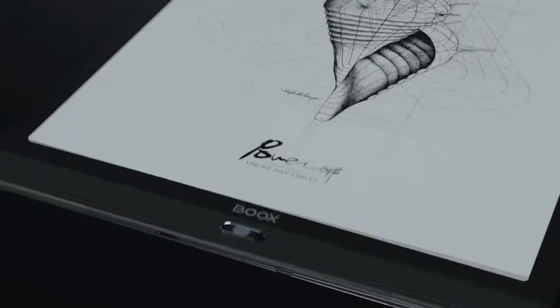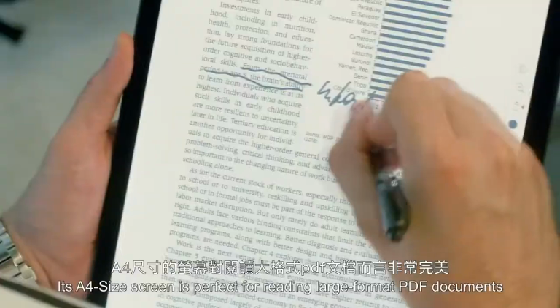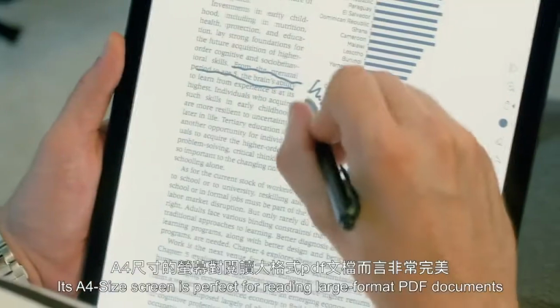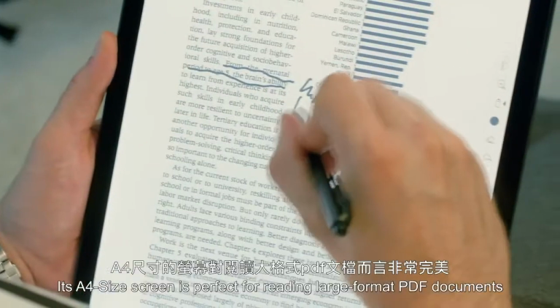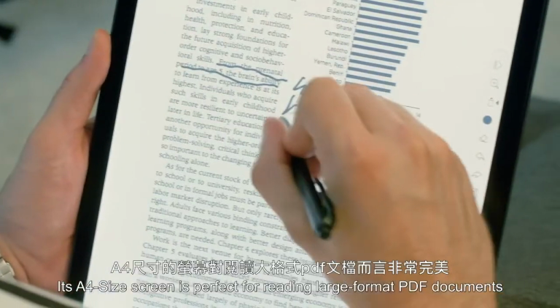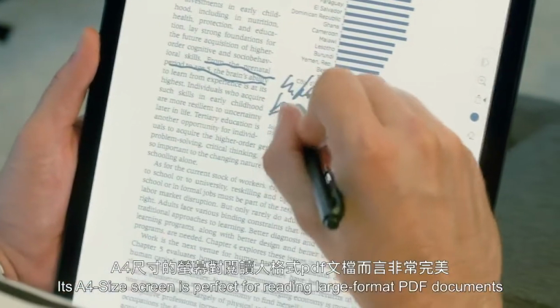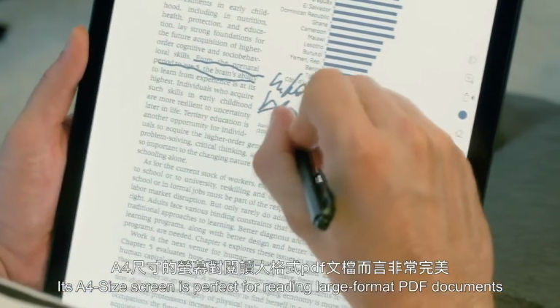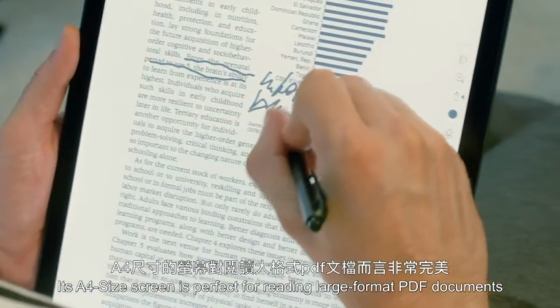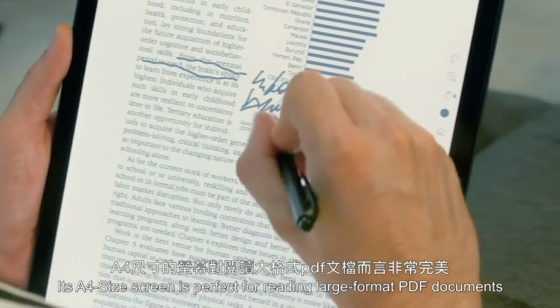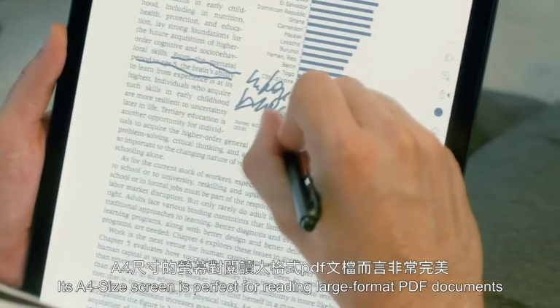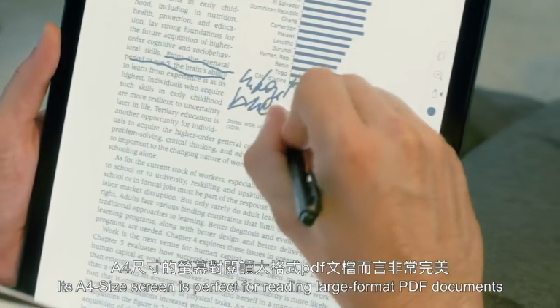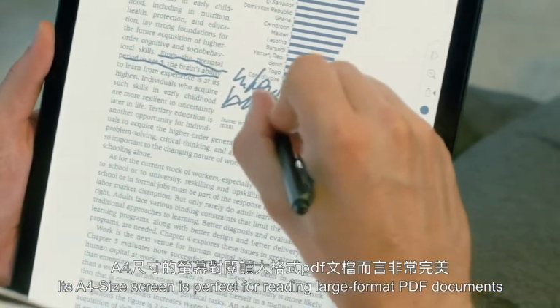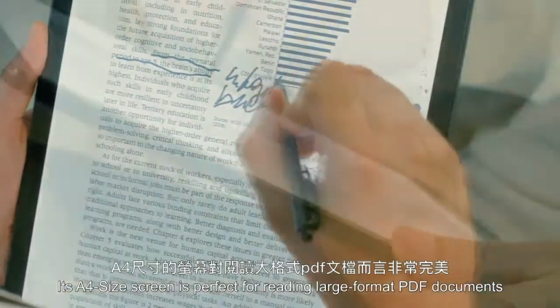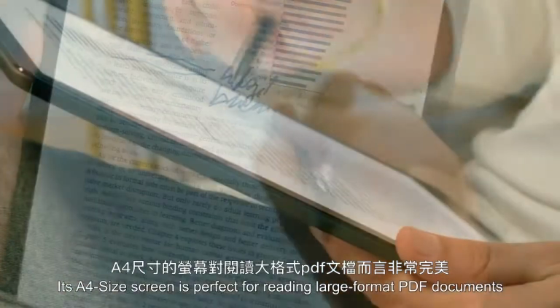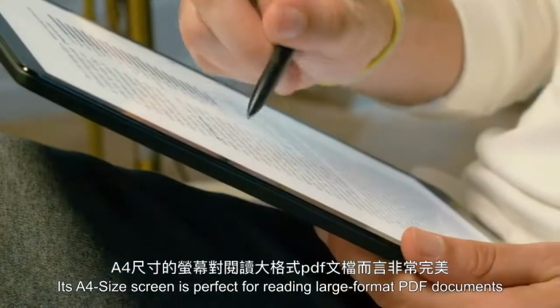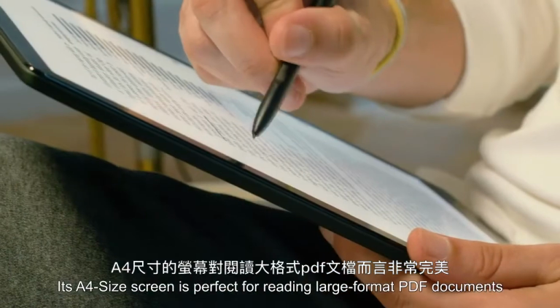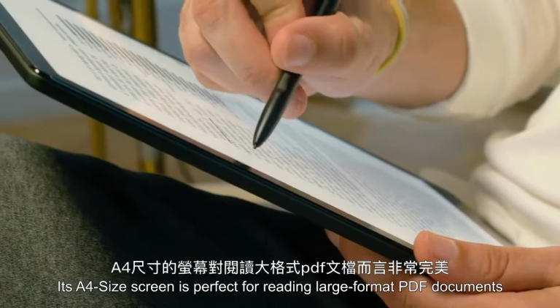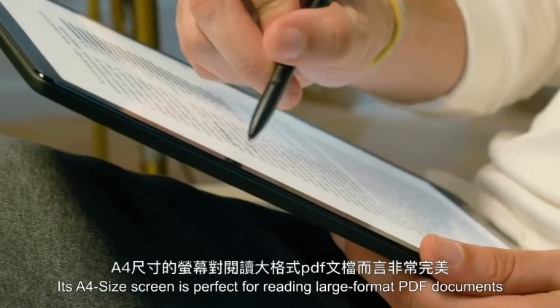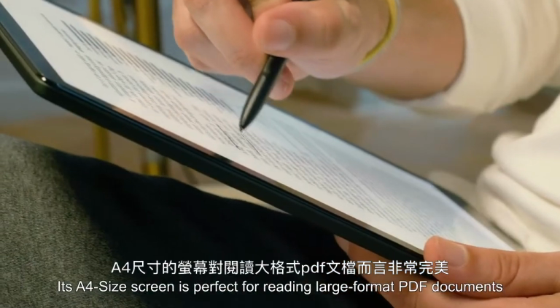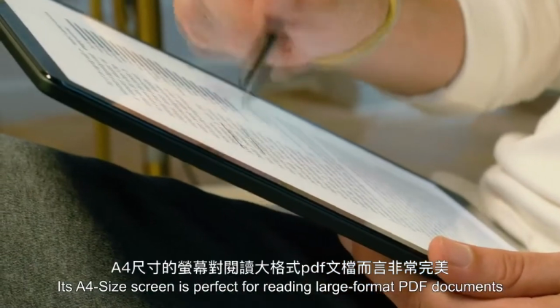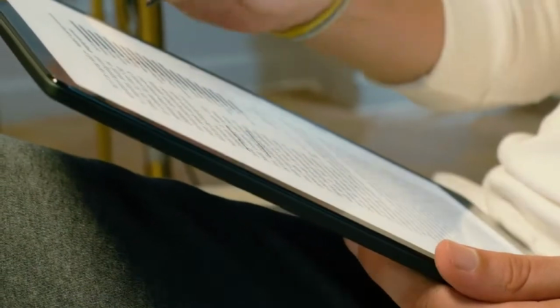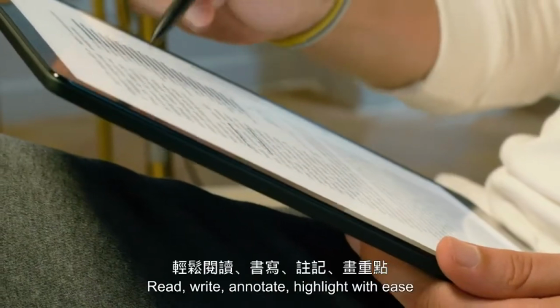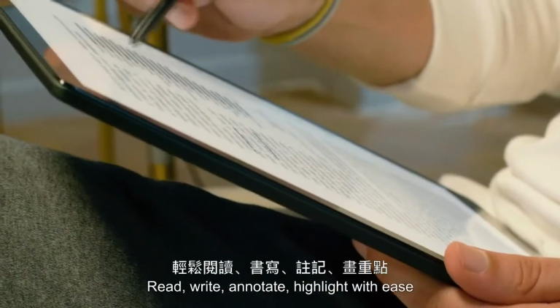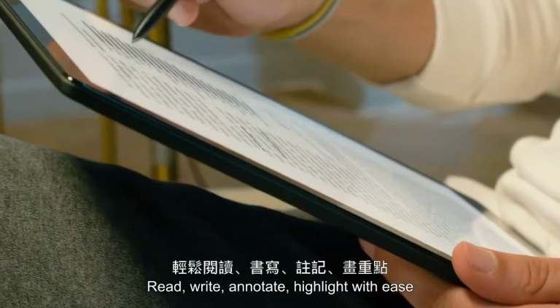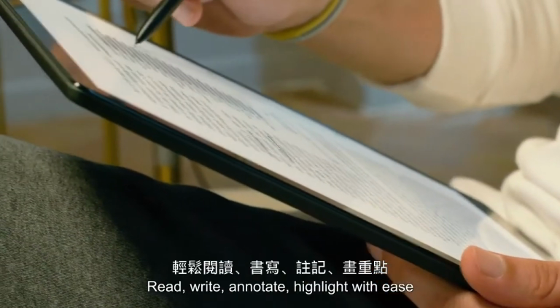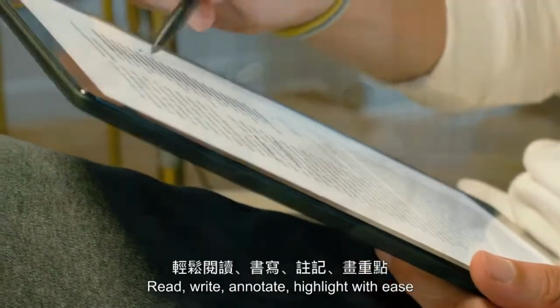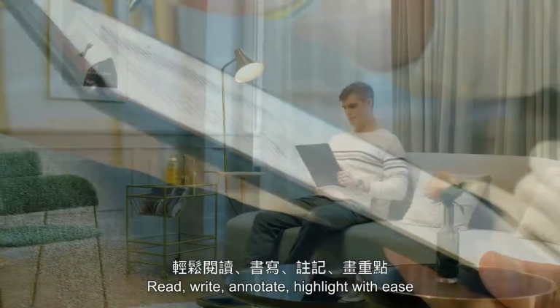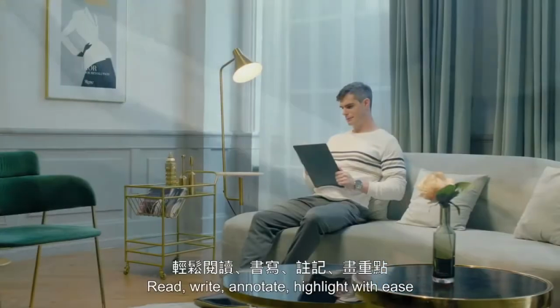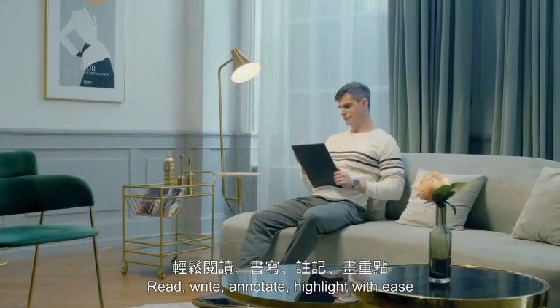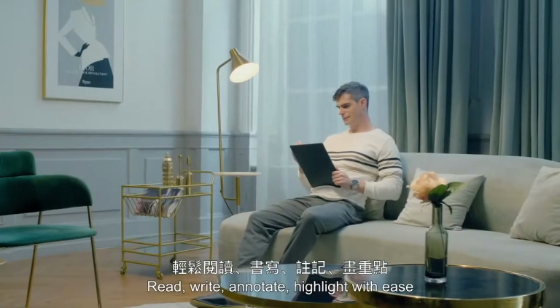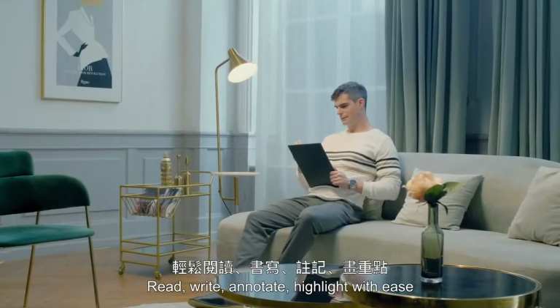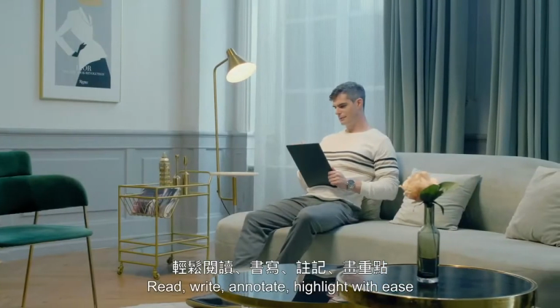Its A4-size screen is perfect for reading large-format PDF documents. Read, write, annotate, and highlight with ease.